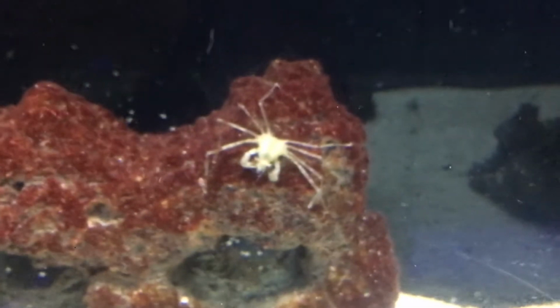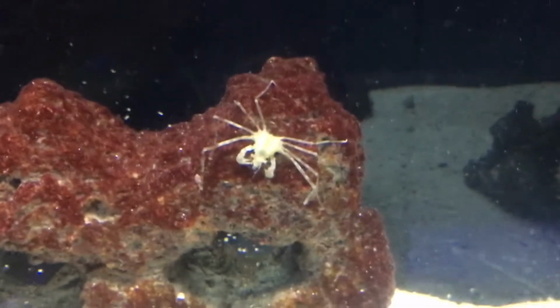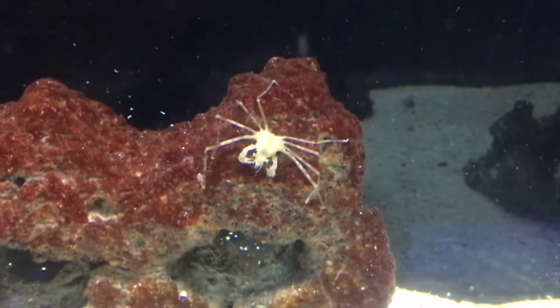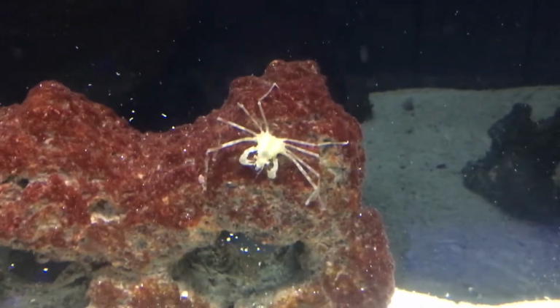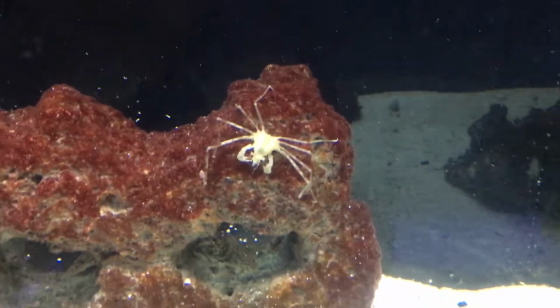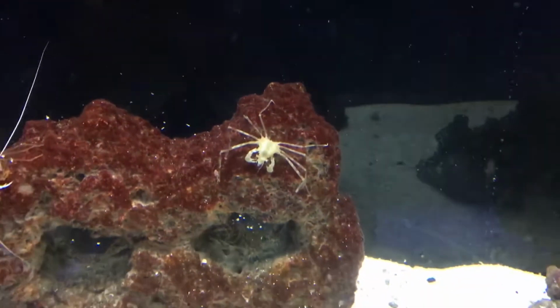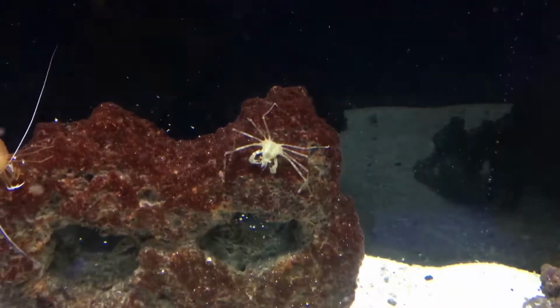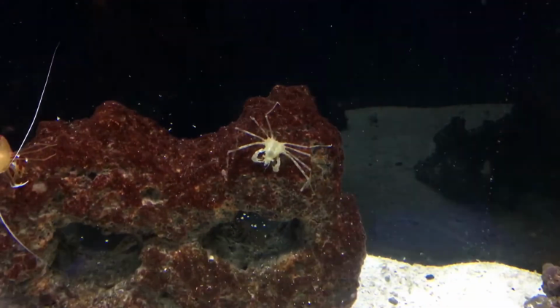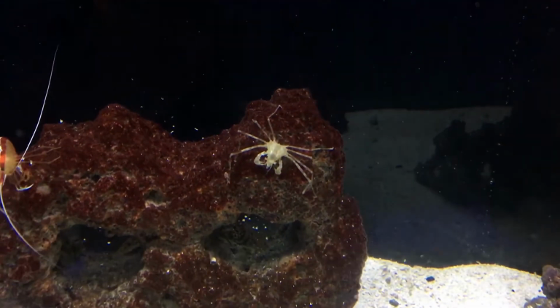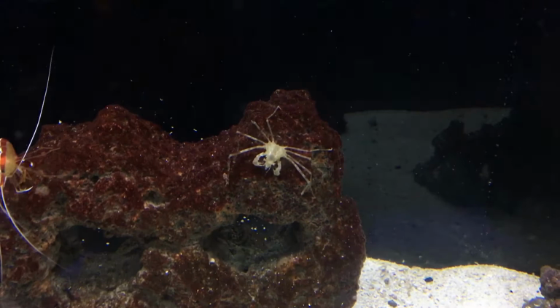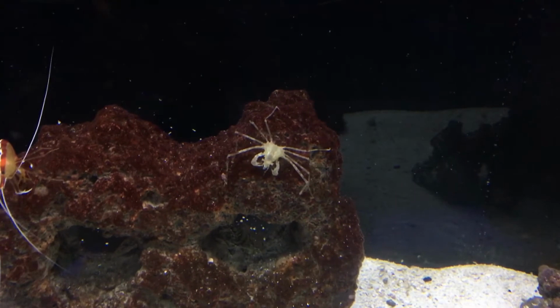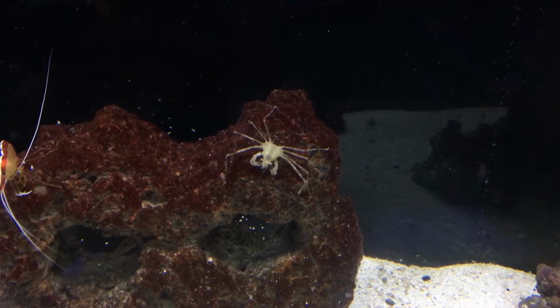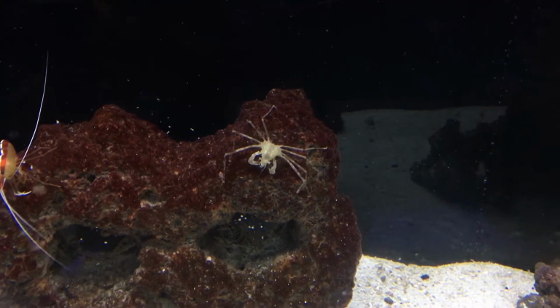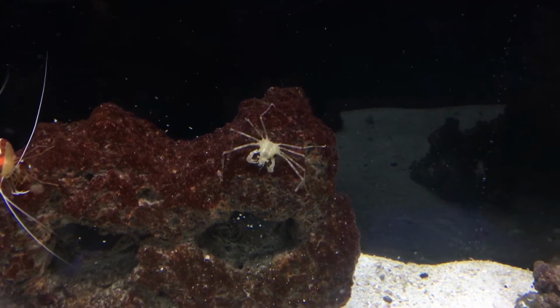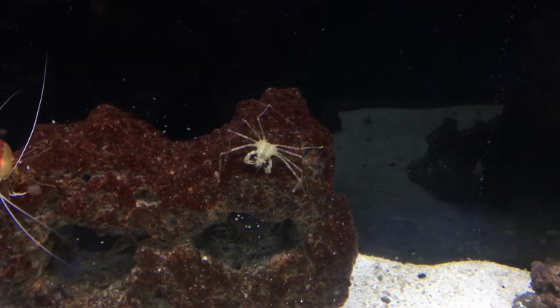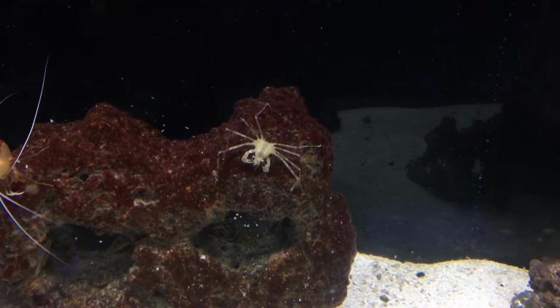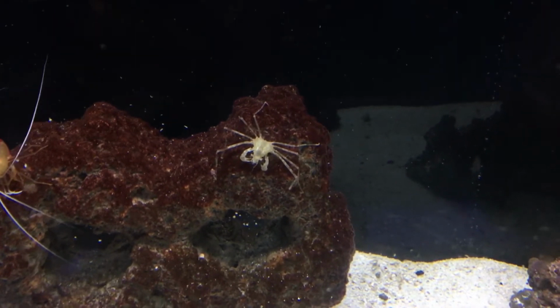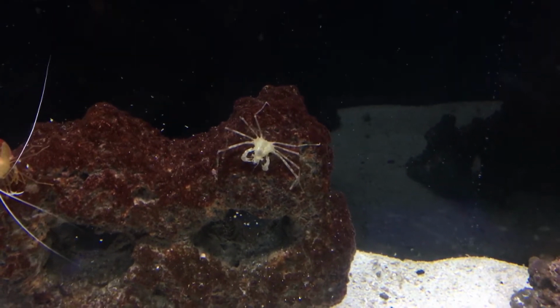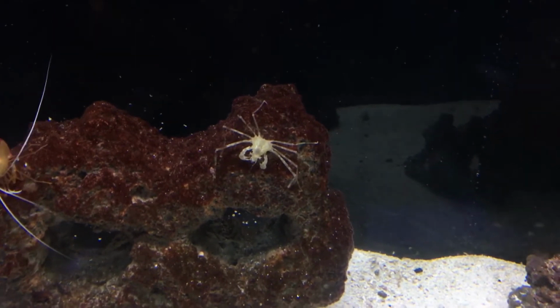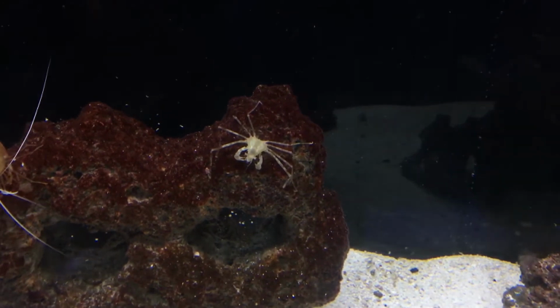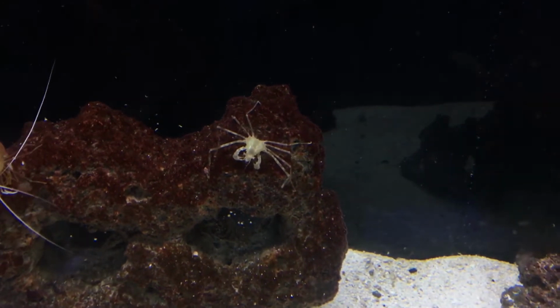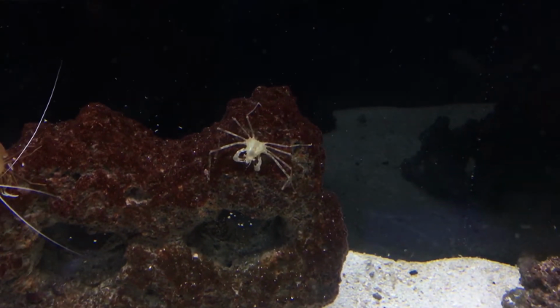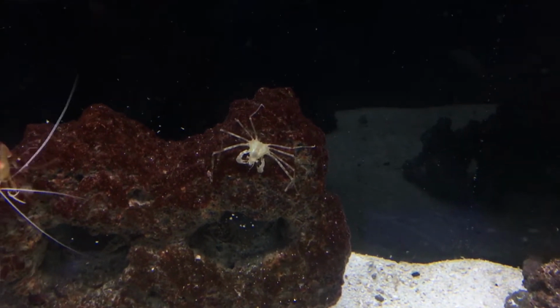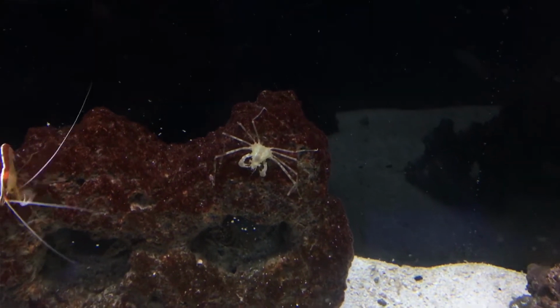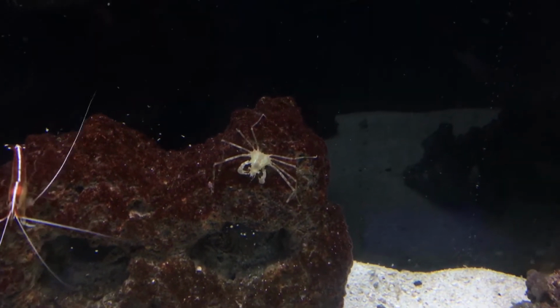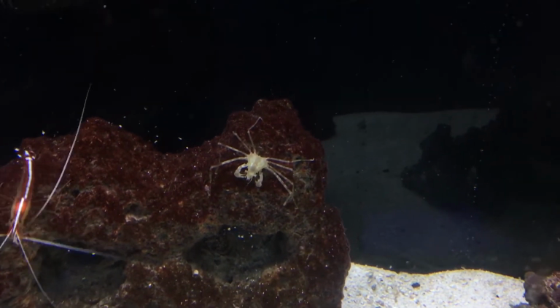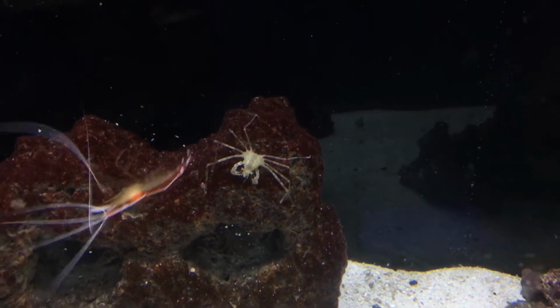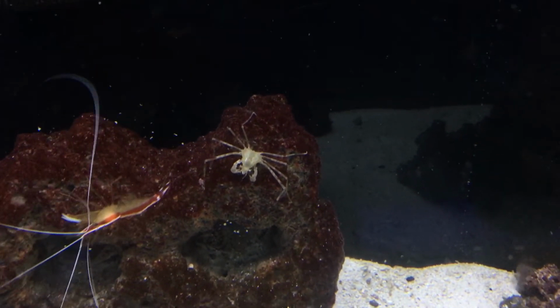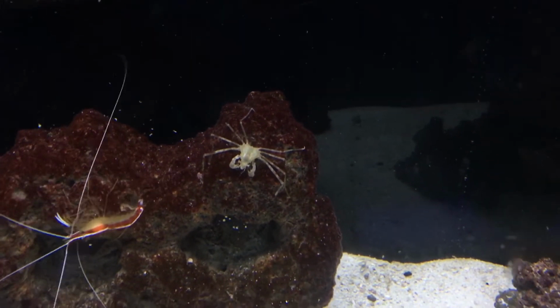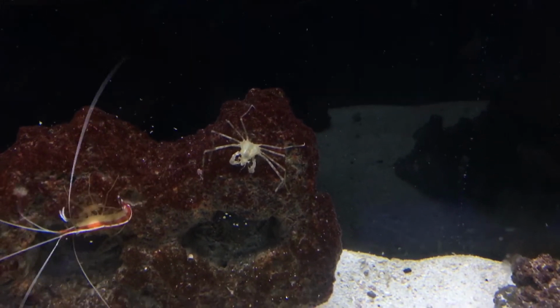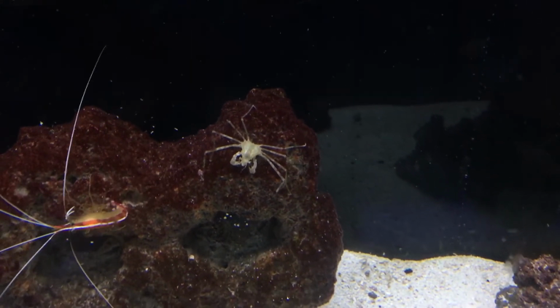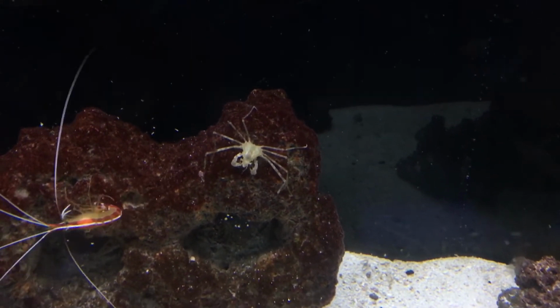What's up everybody, it's Brock, and we got a brand new episode of All About today. Today we're learning about a really cool looking crustacean called the Arrow Crab.